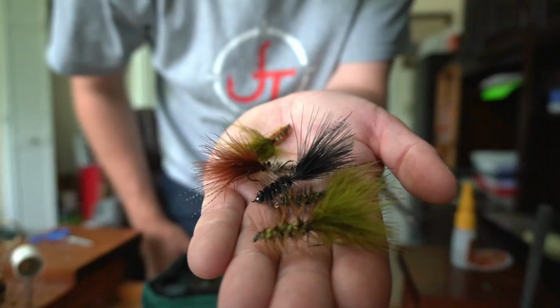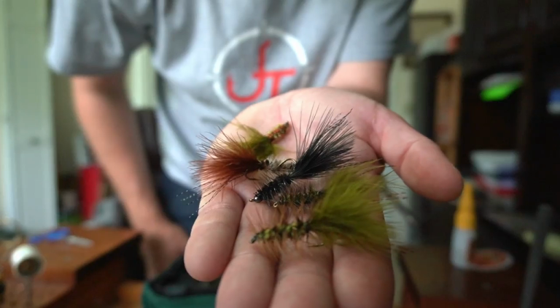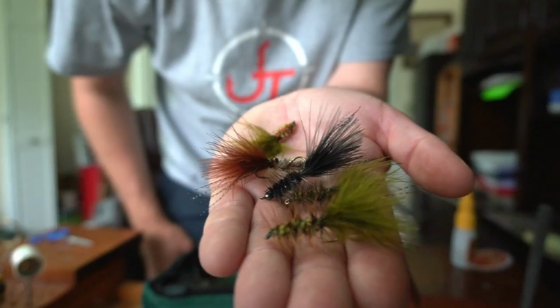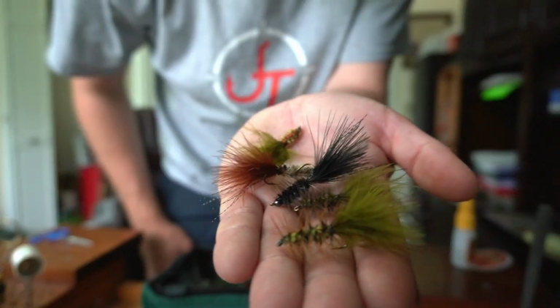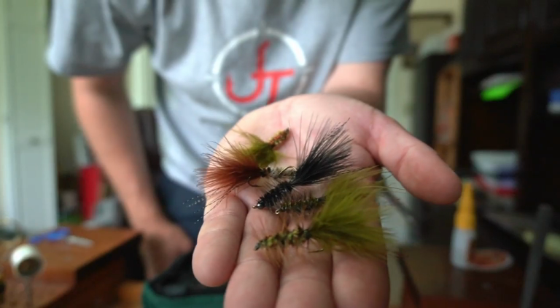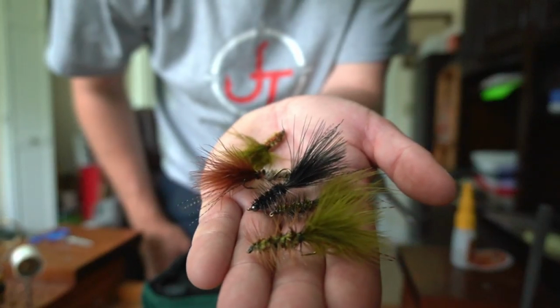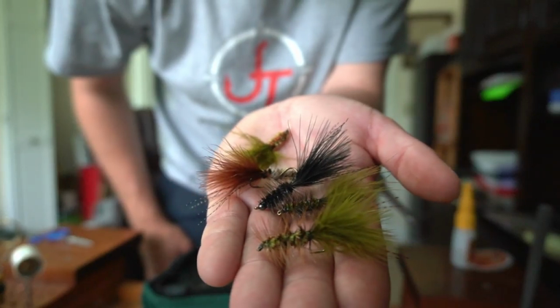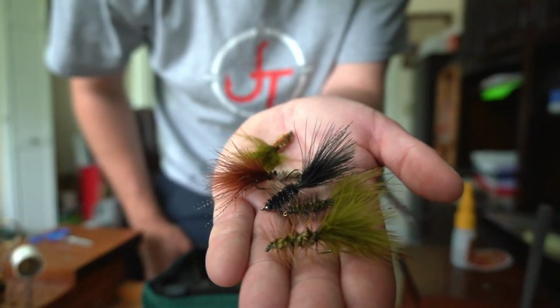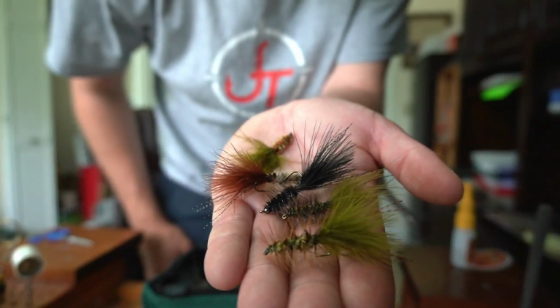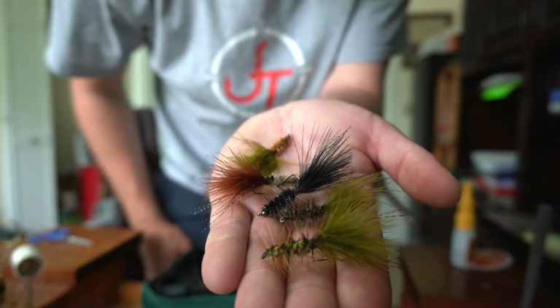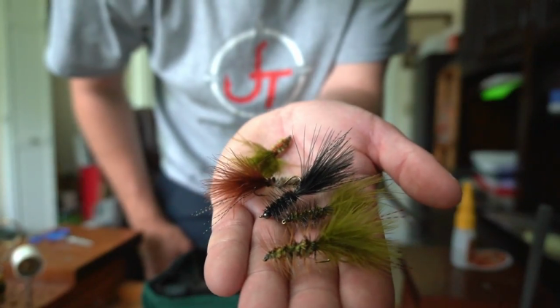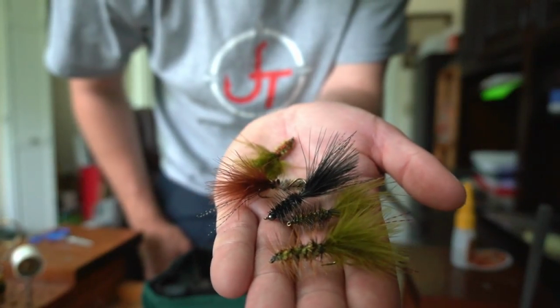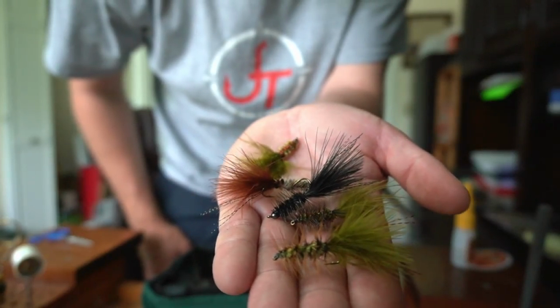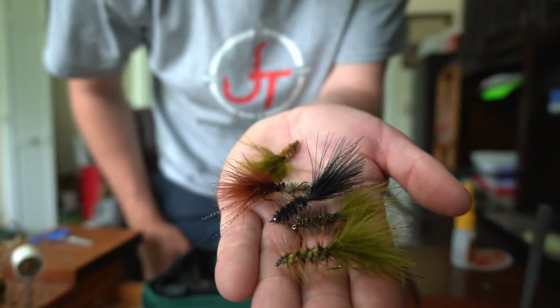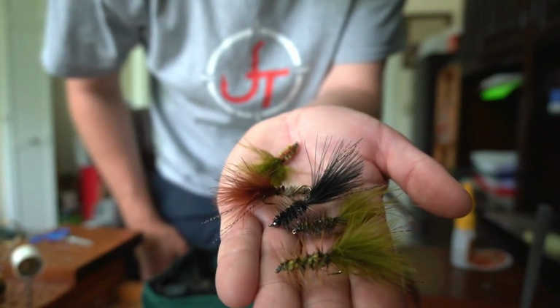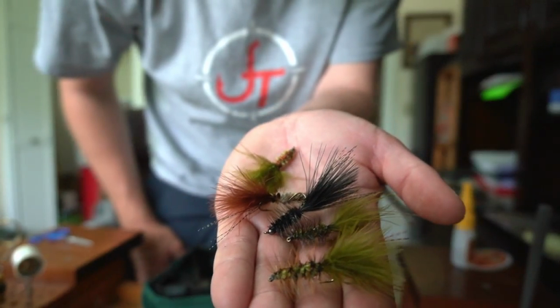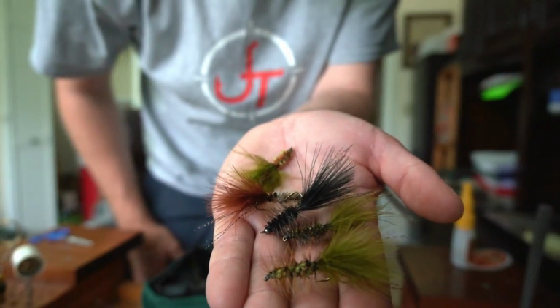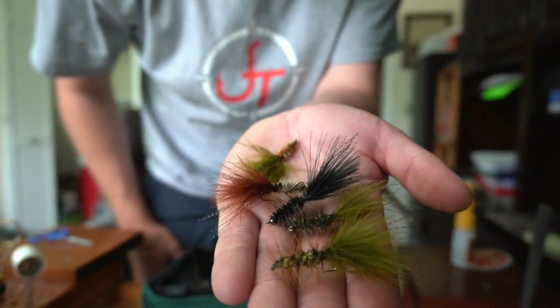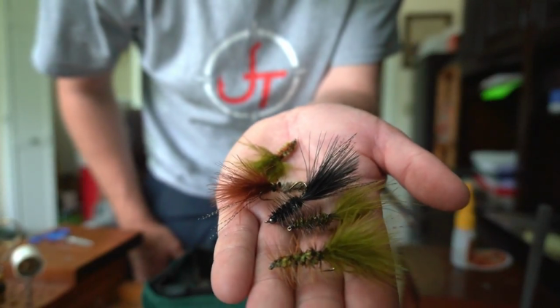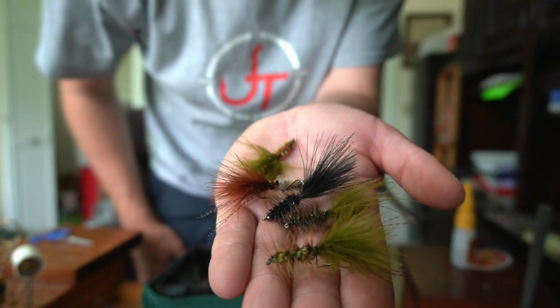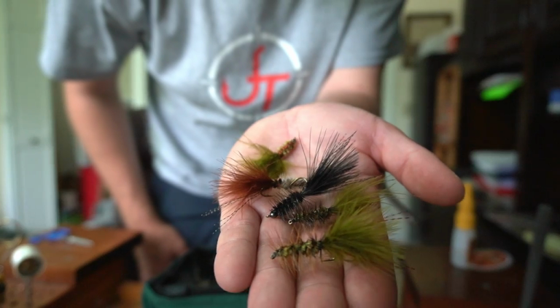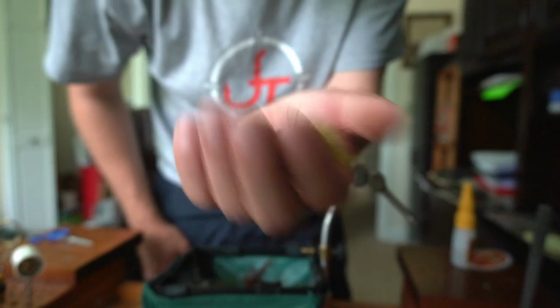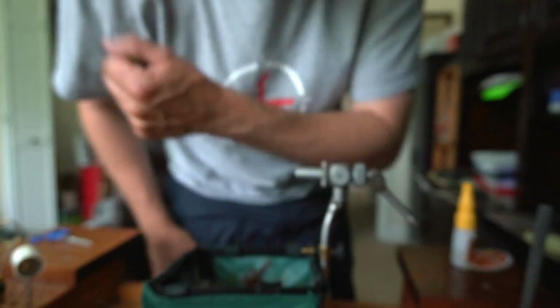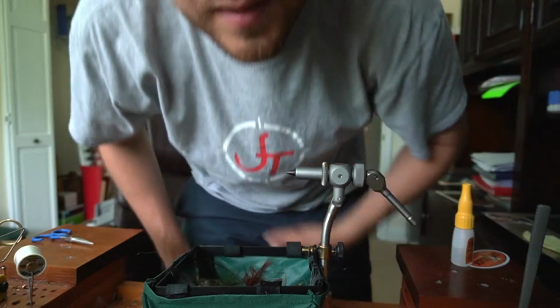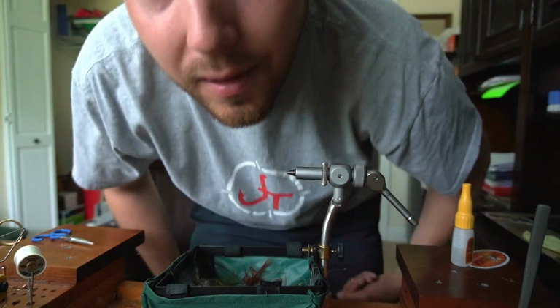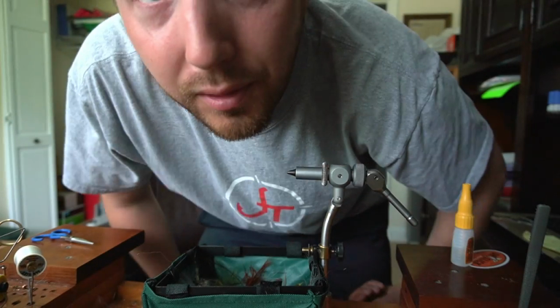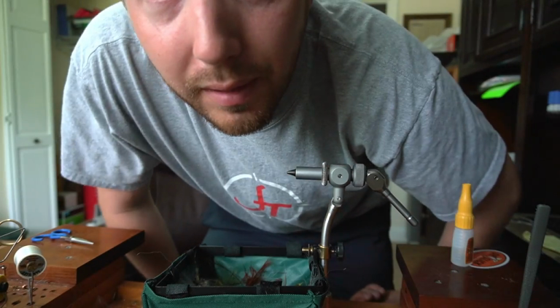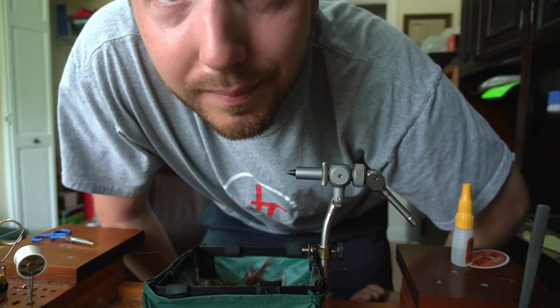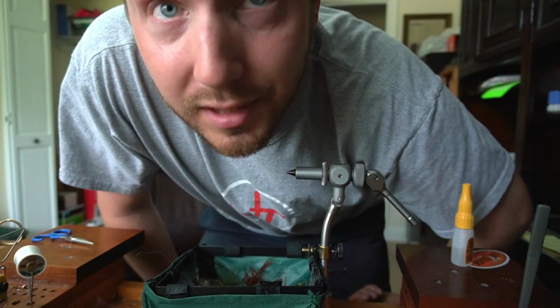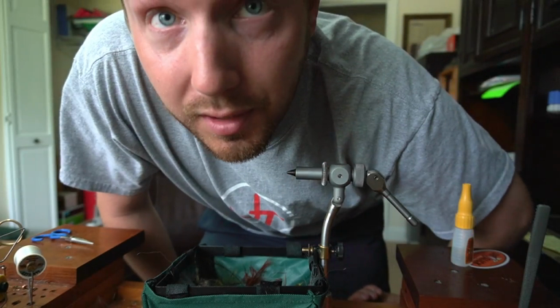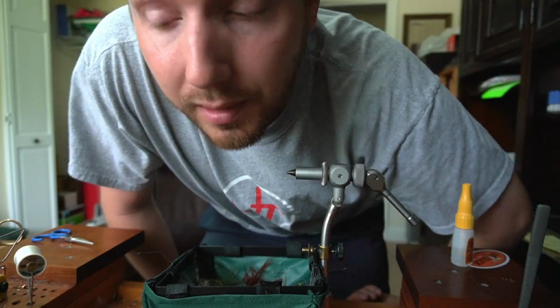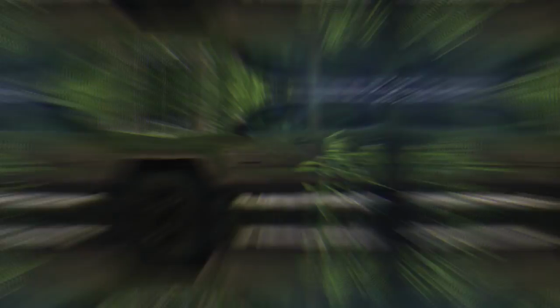All right, so we've got a few bugs tied up — that should be enough to hold us over for the night. Let's go down to the river and see what's going on.